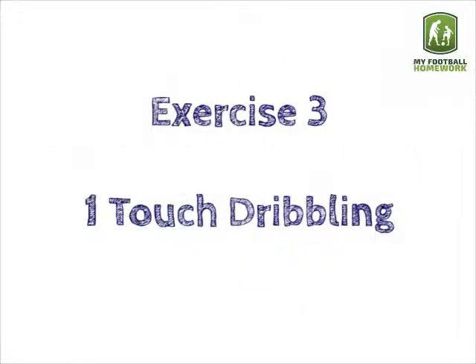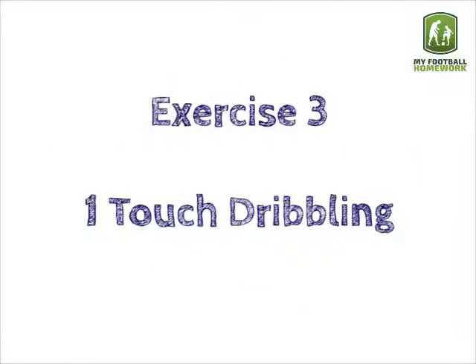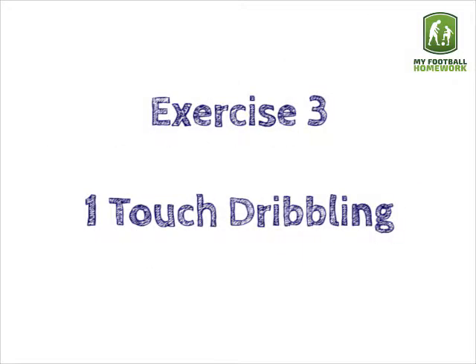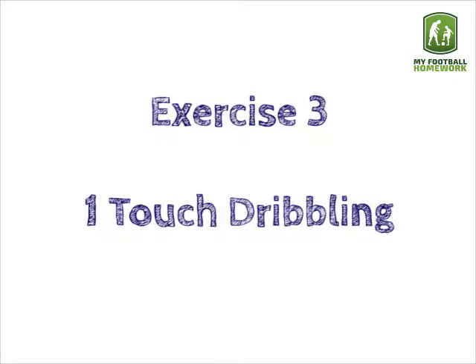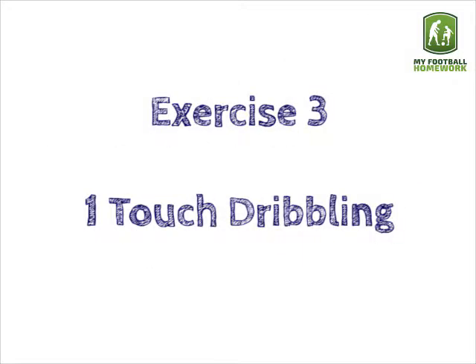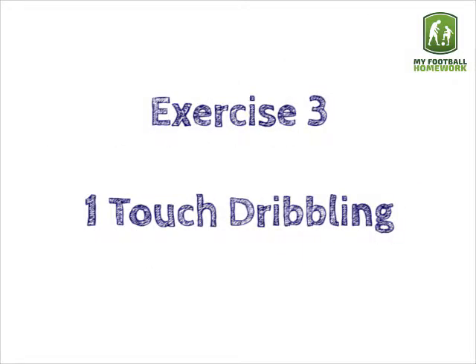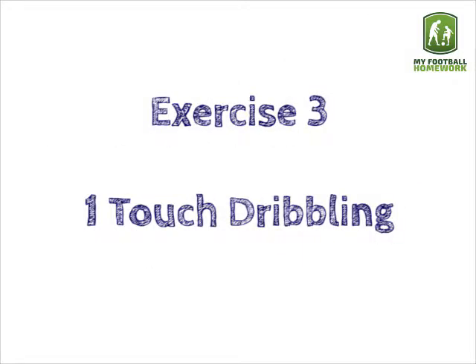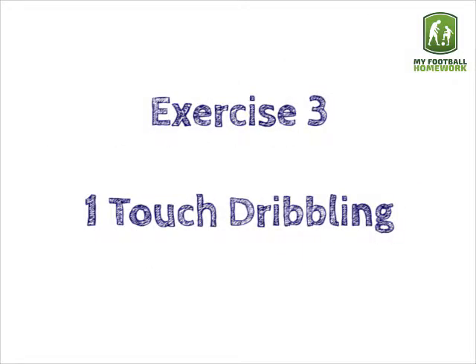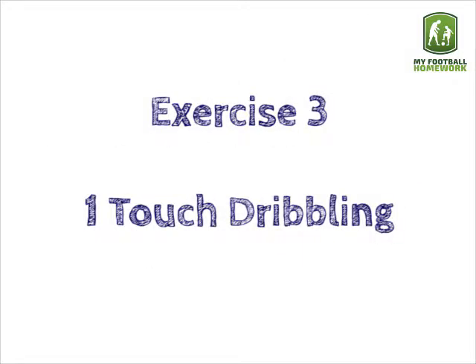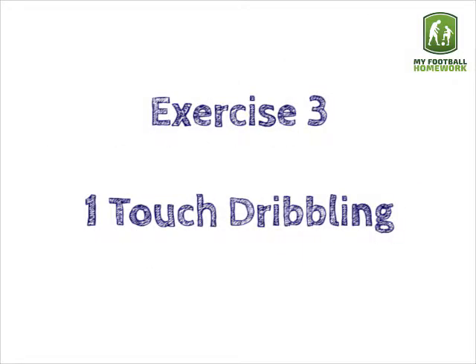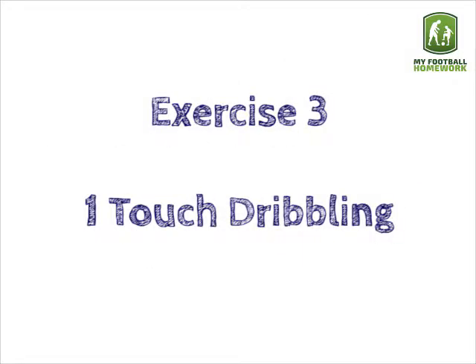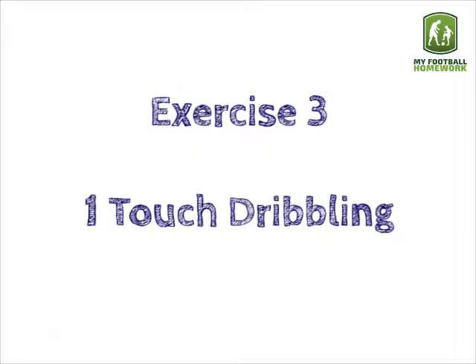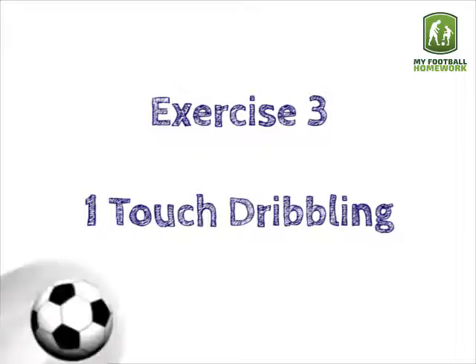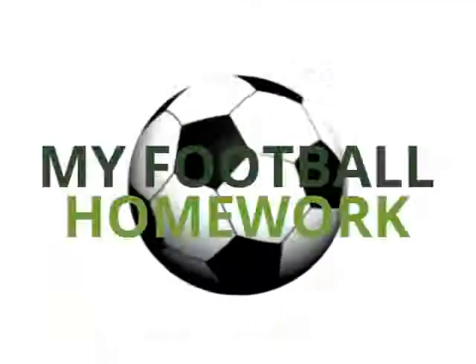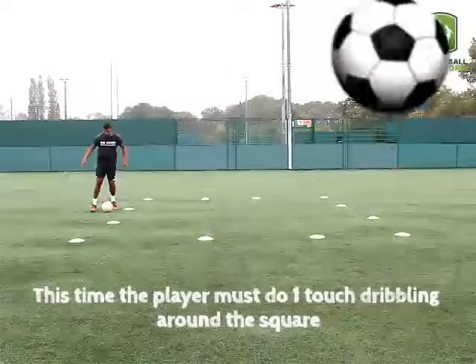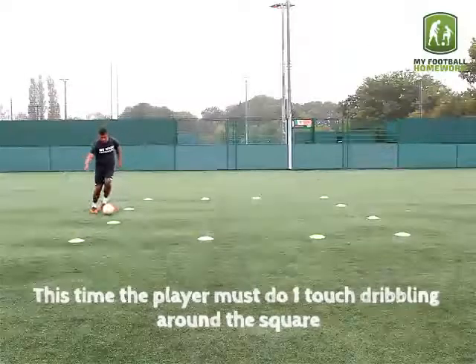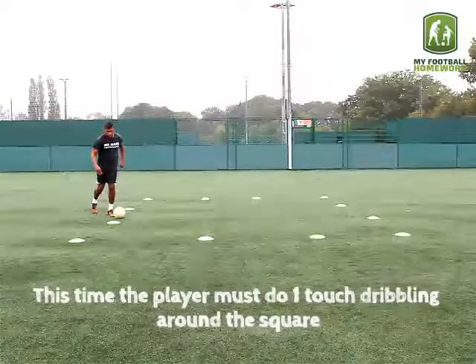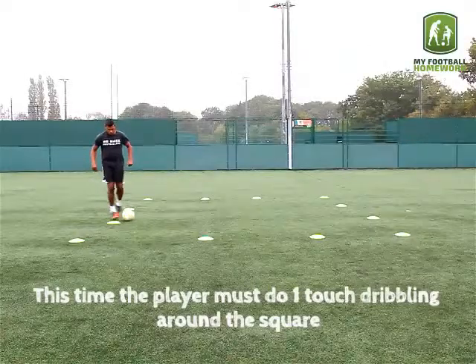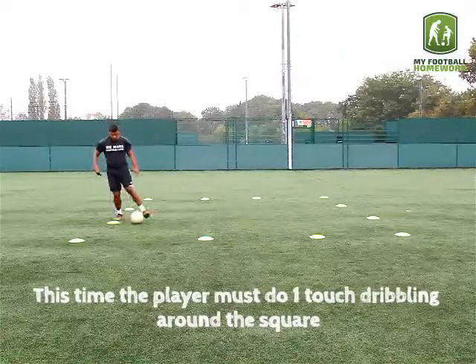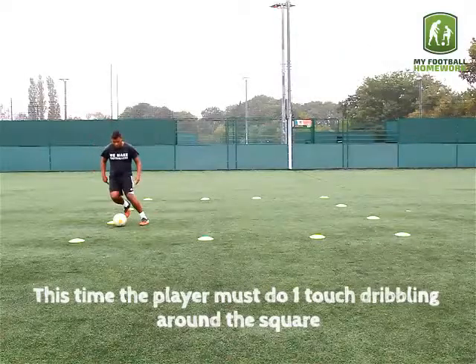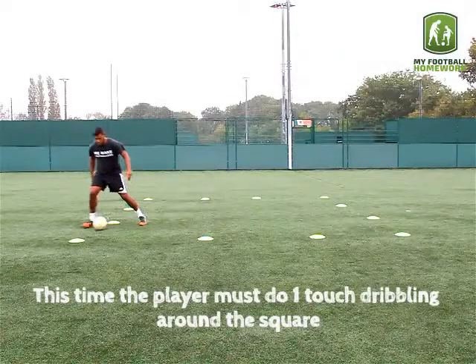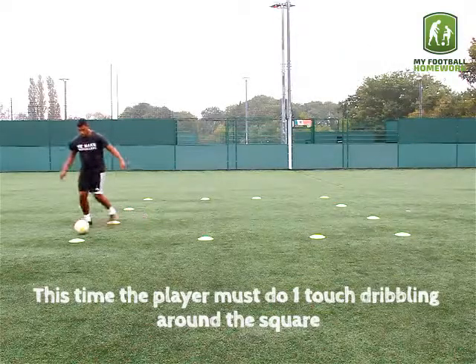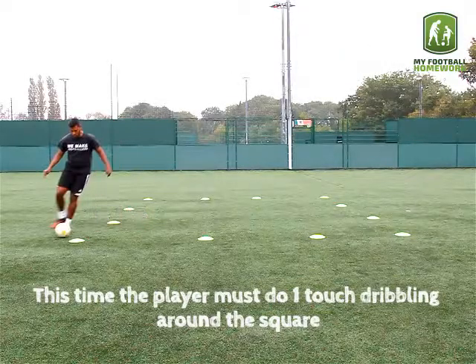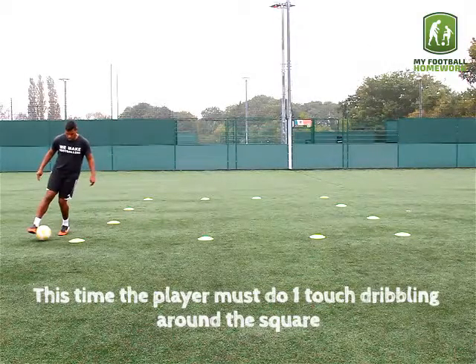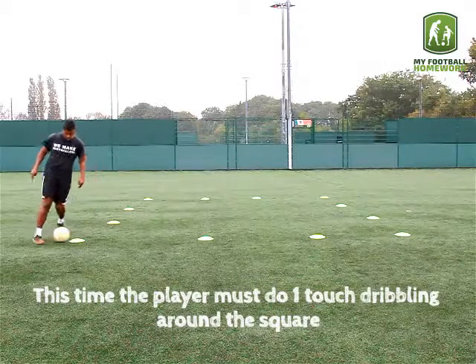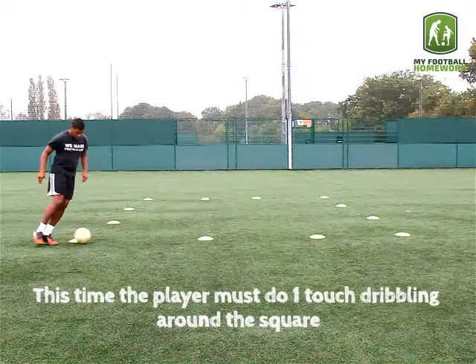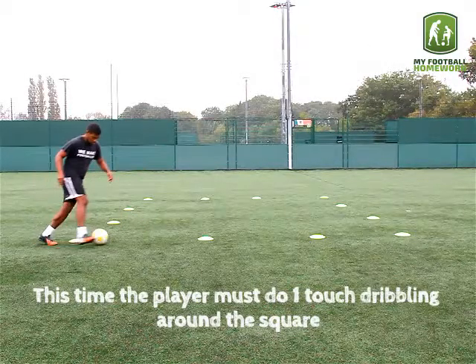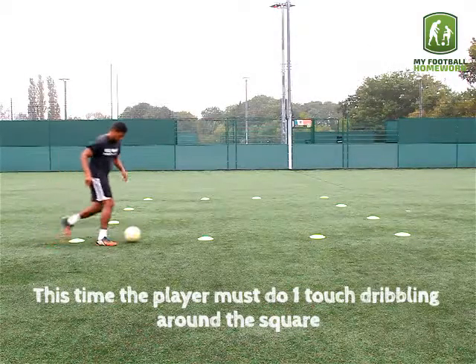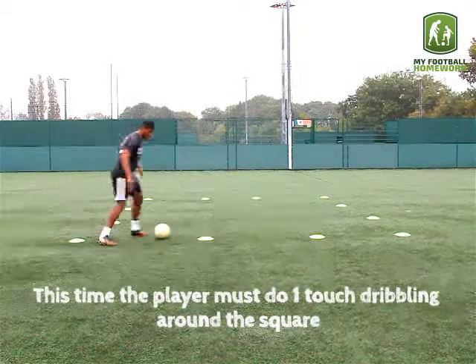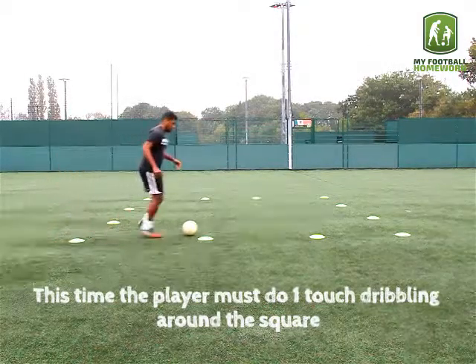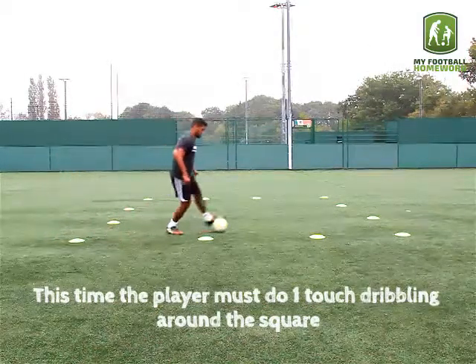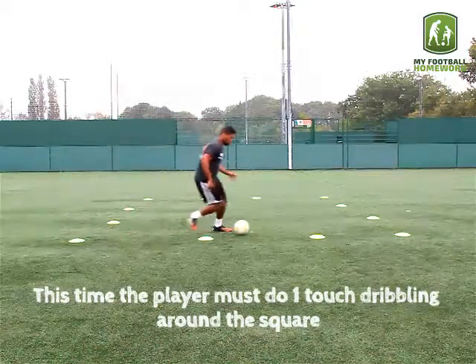Exercise 3: one touch dribbling. This time the player must do one touch dribbling around the square.